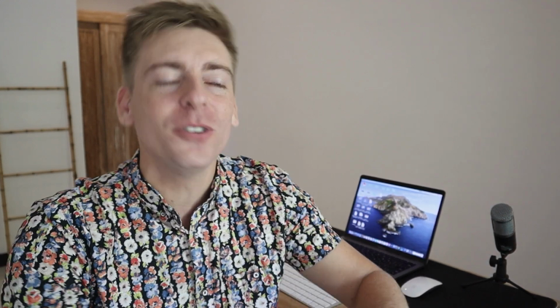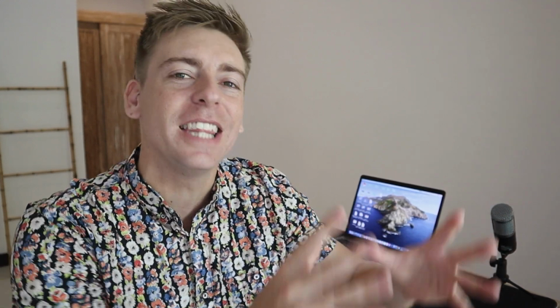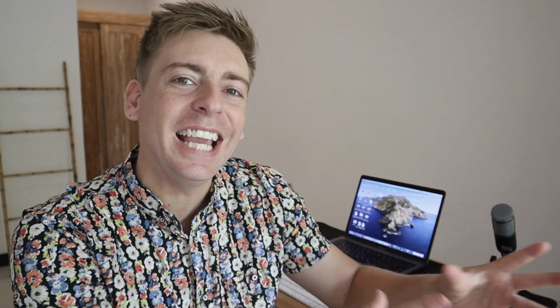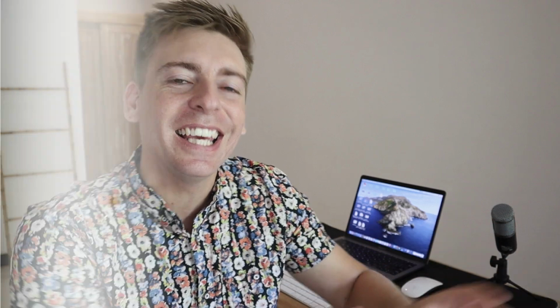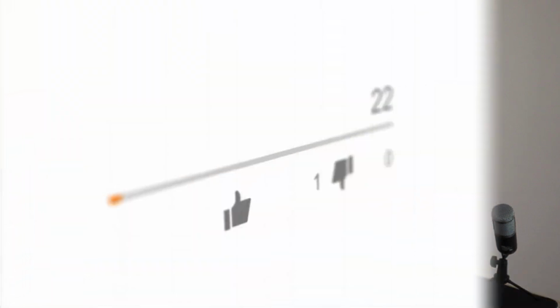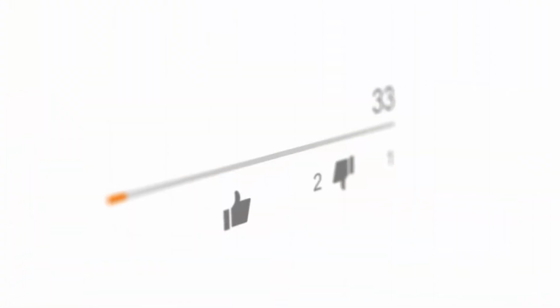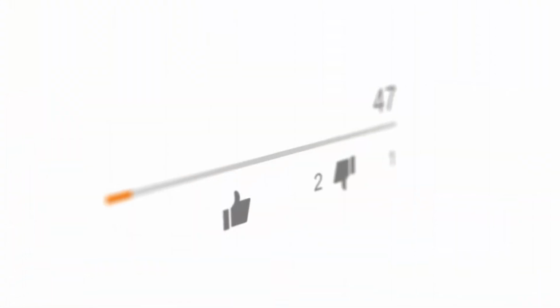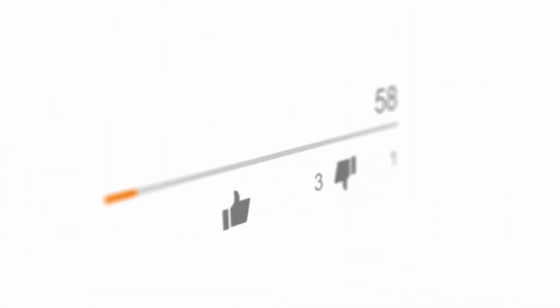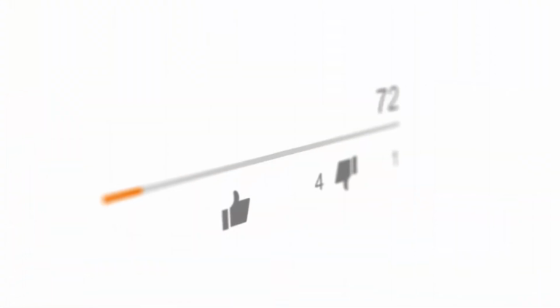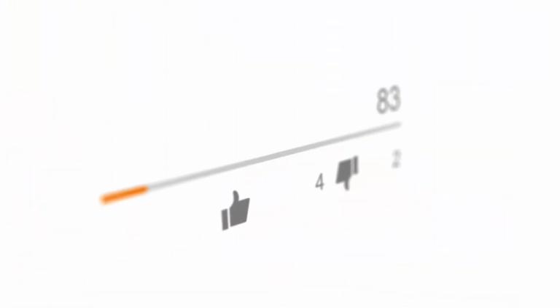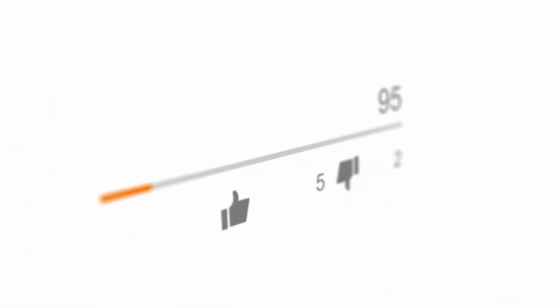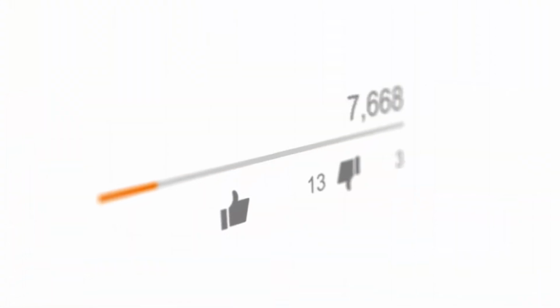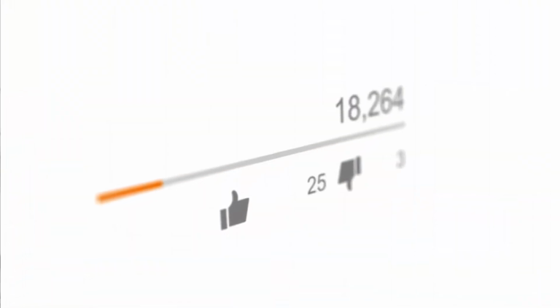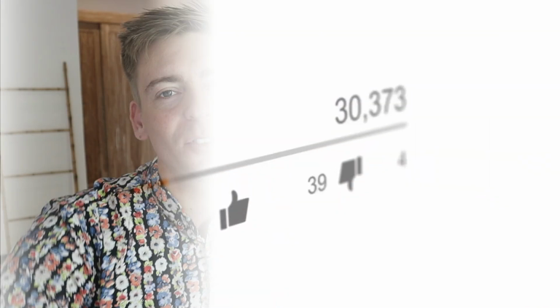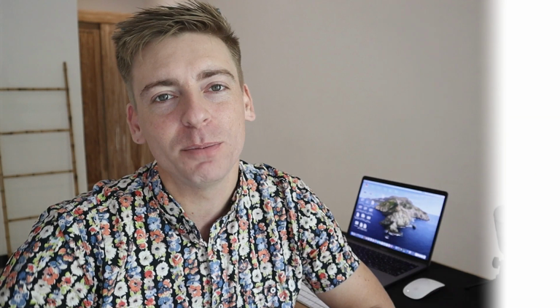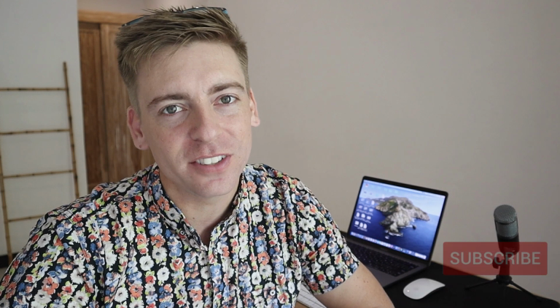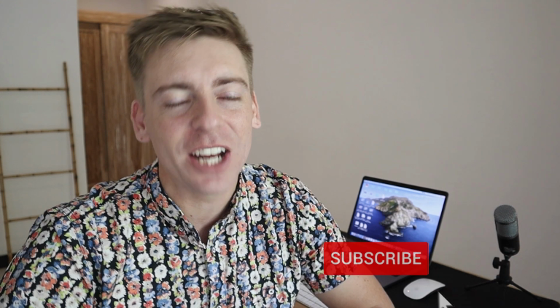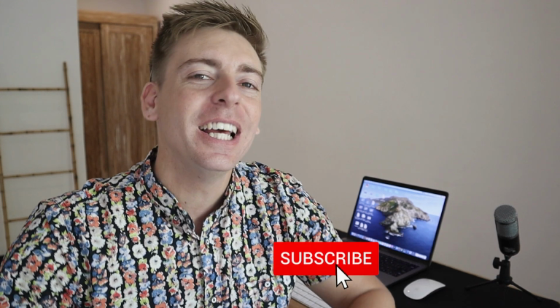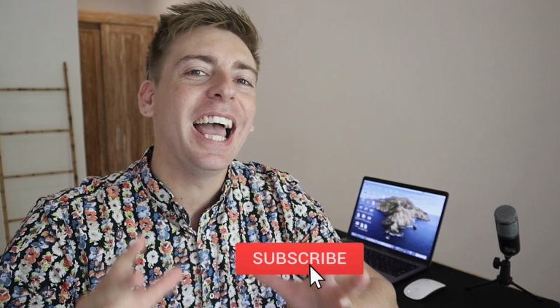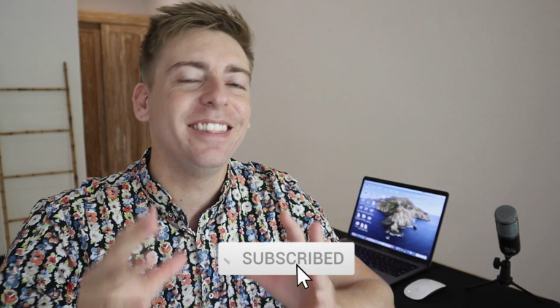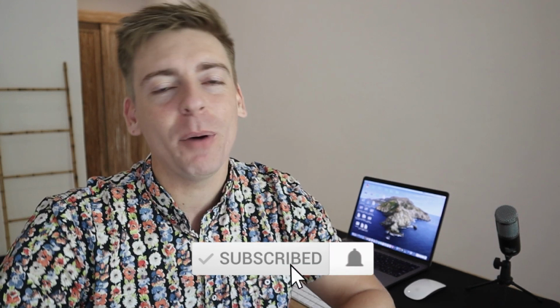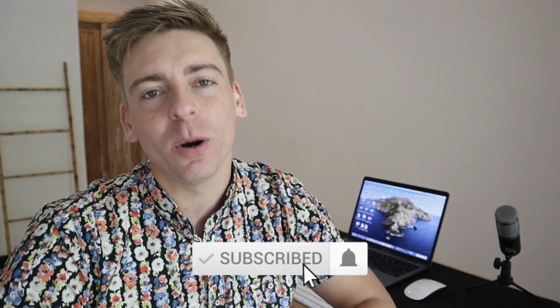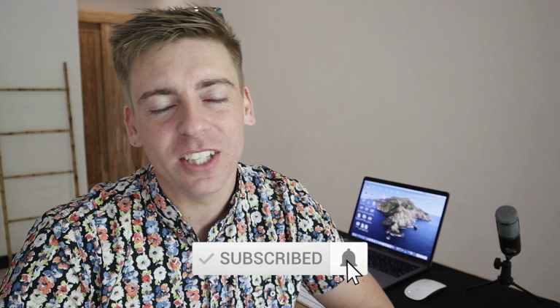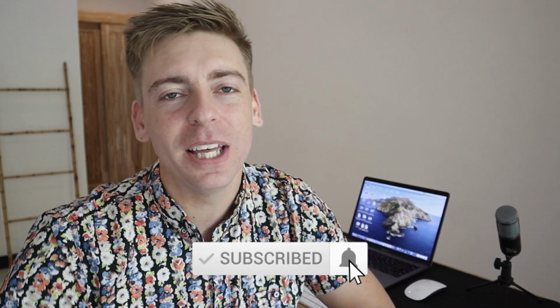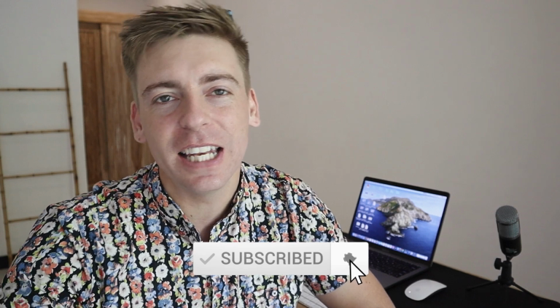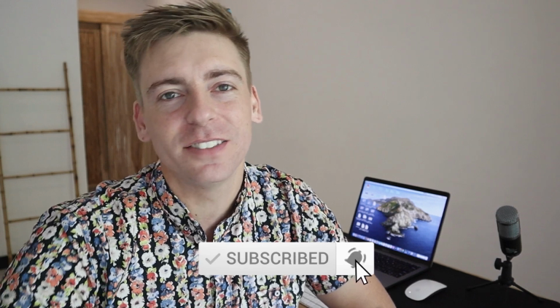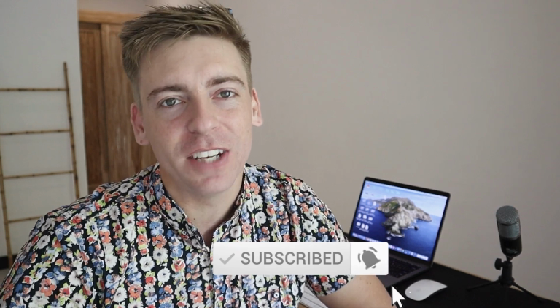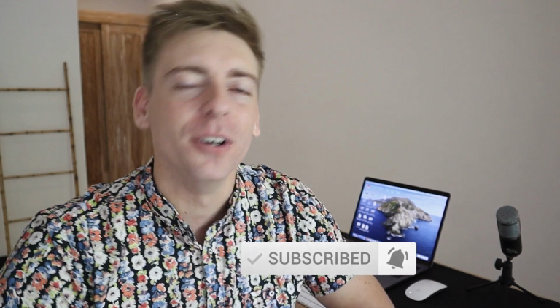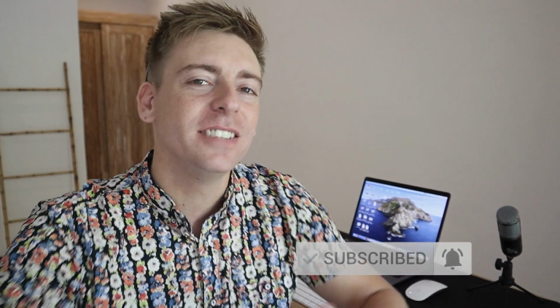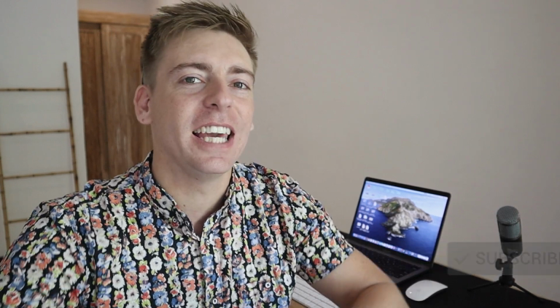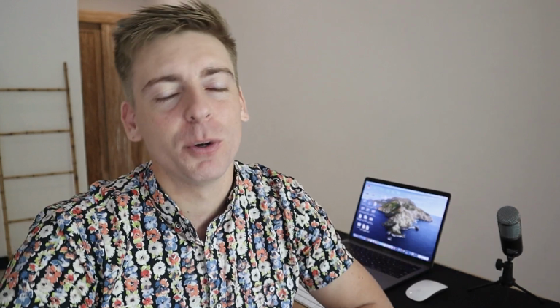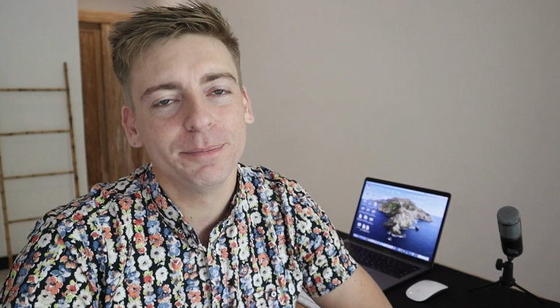Thank you so much for watching this video all the way through to the end. If you got value, make sure you leave a like and subscribe to this channel — and I'll see you in the next video. Take care everyone.